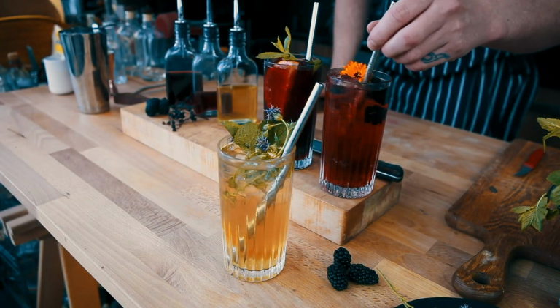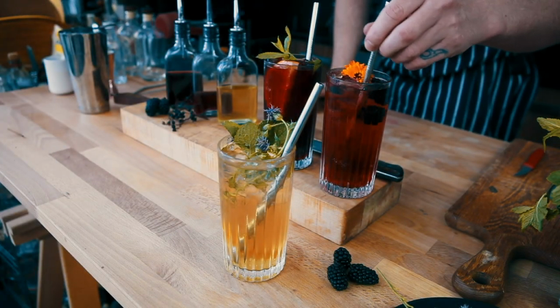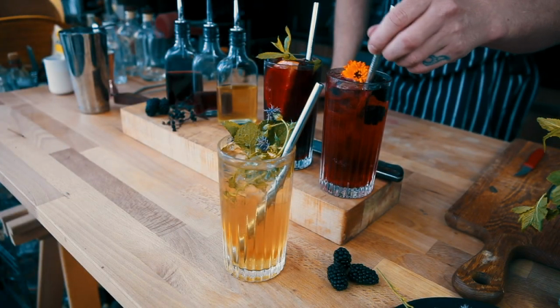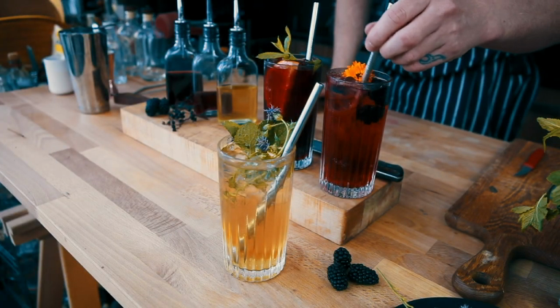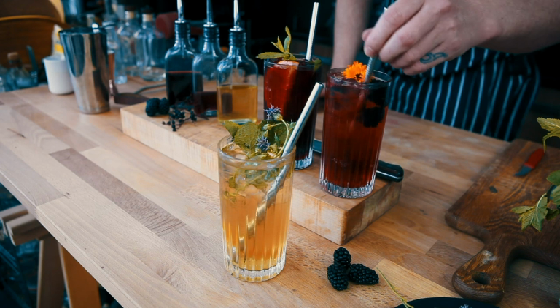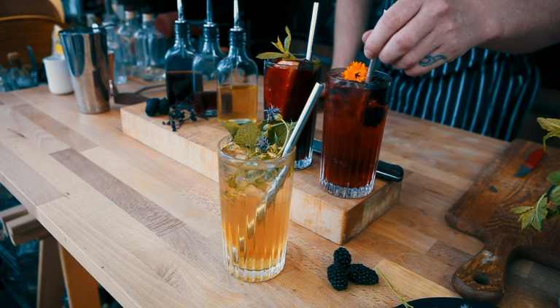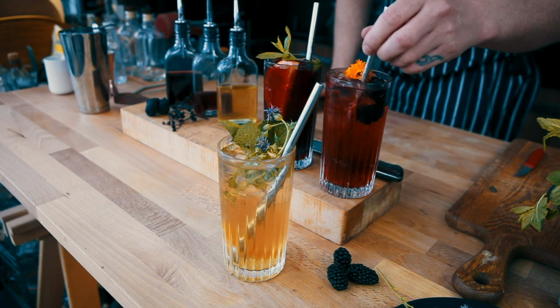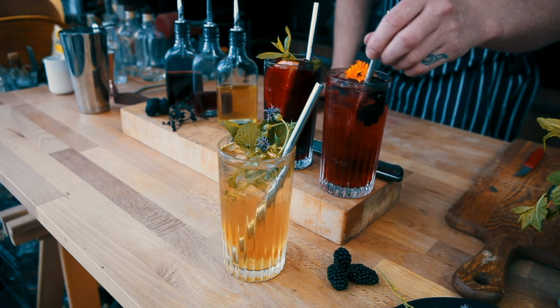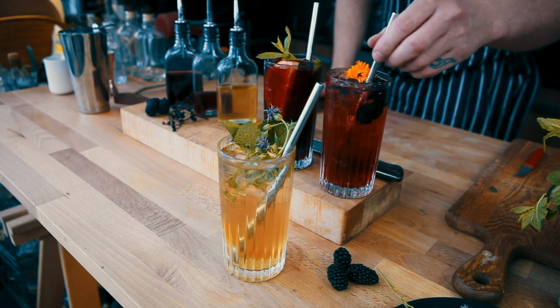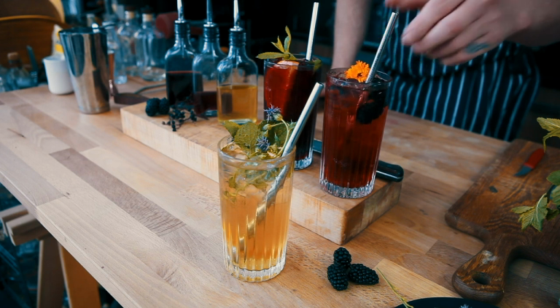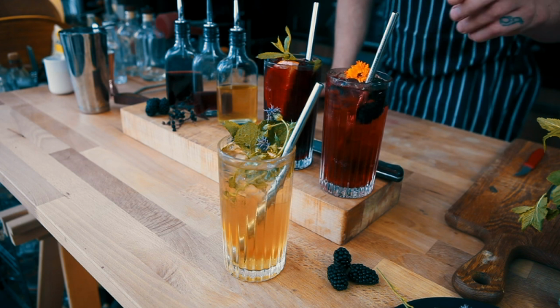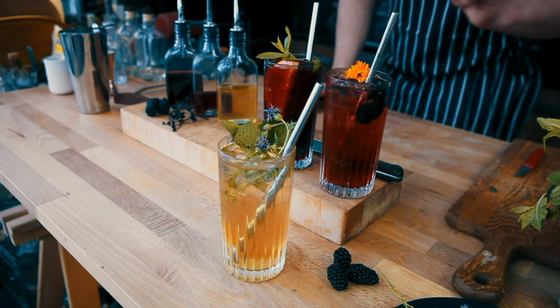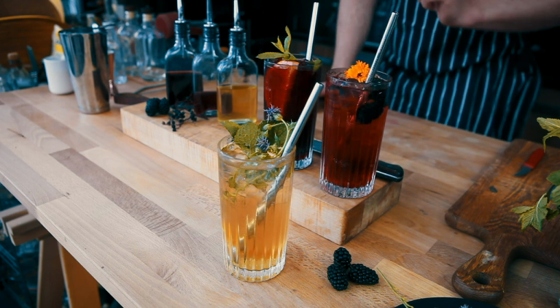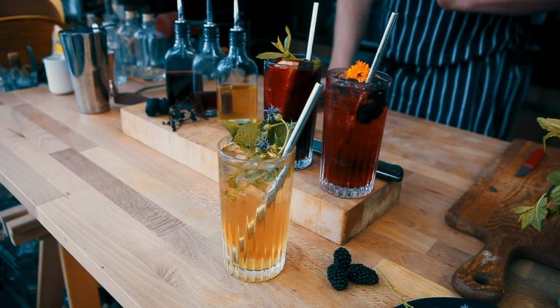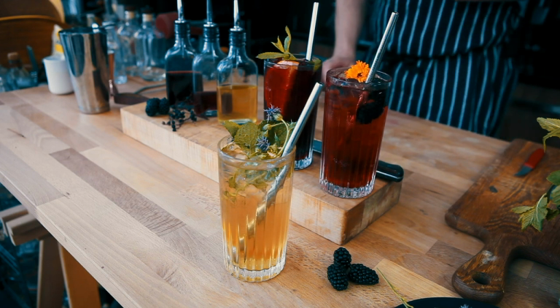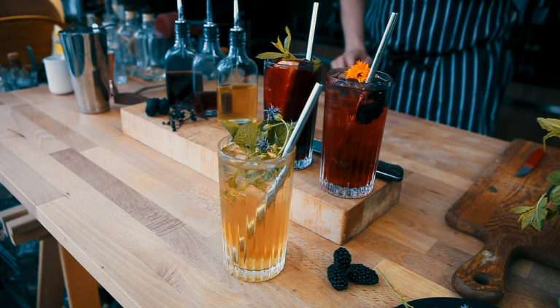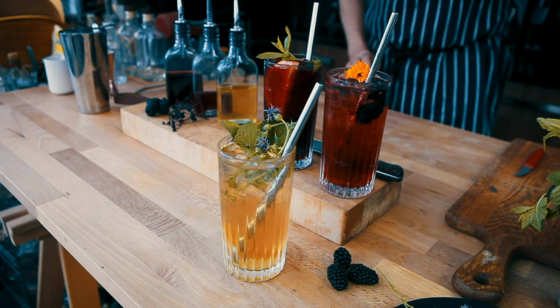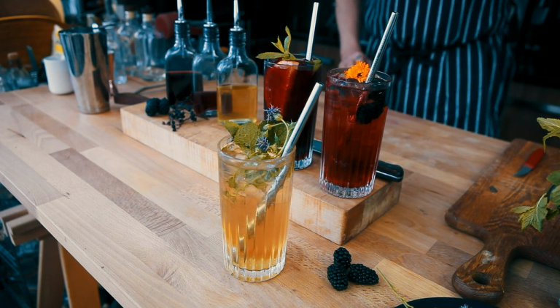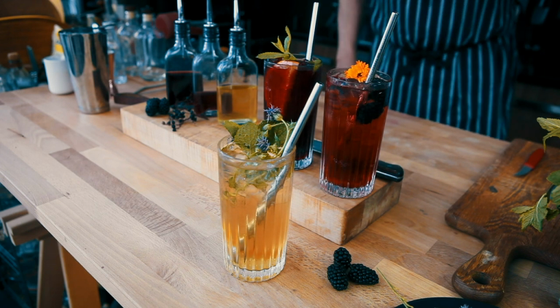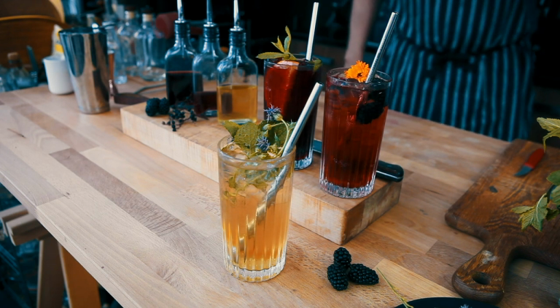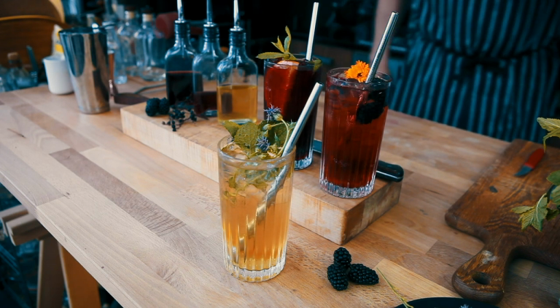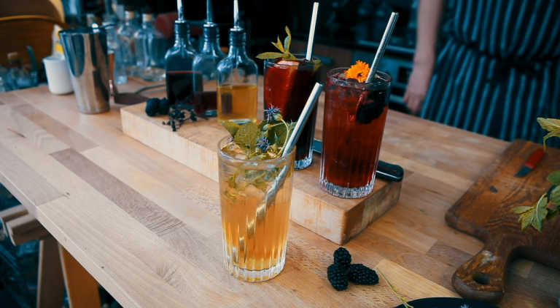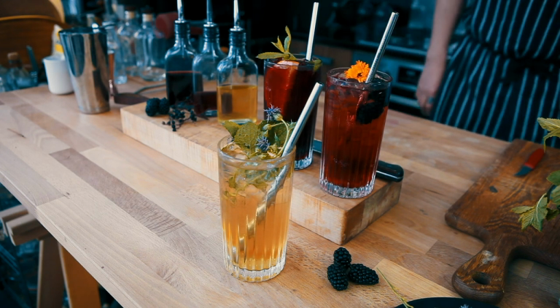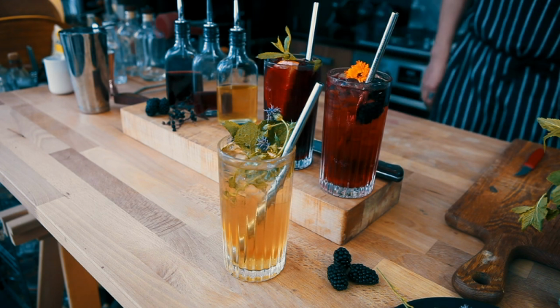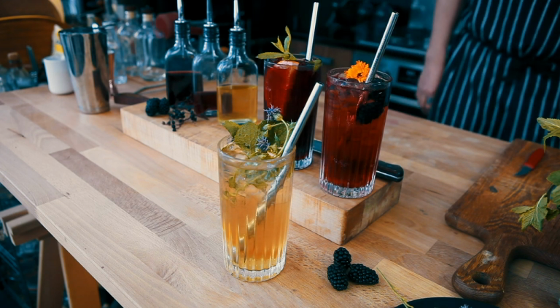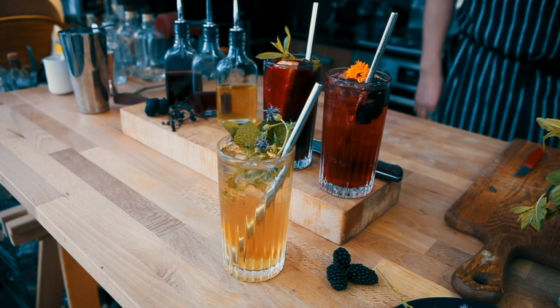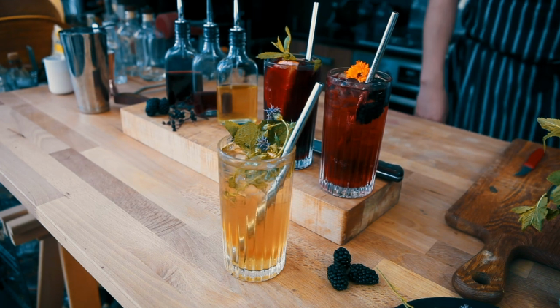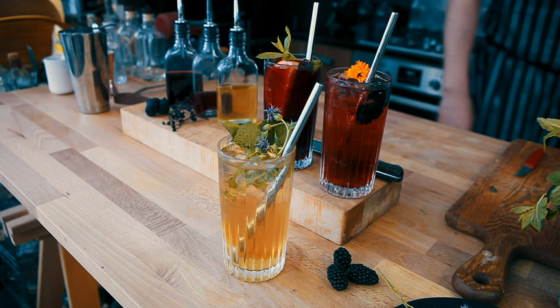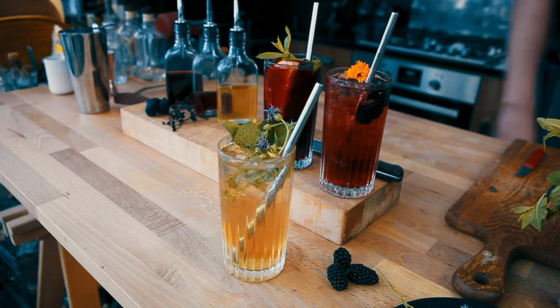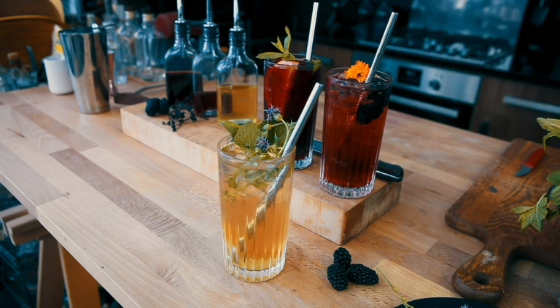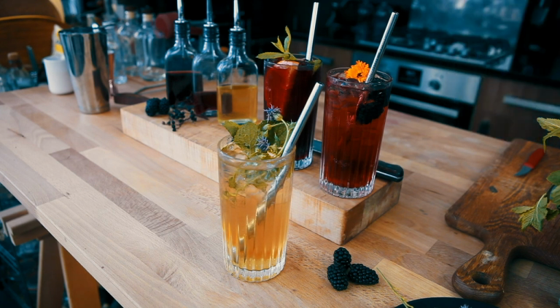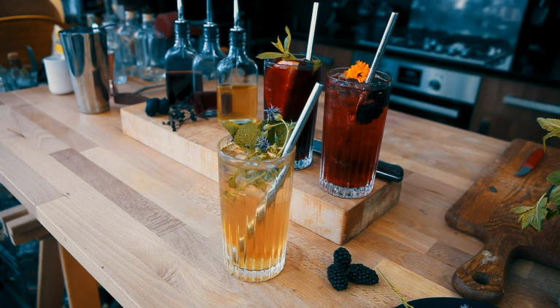If you want to turn any of these drinks into cocktails, a measure of gin or vodka would work perfectly in any of them.